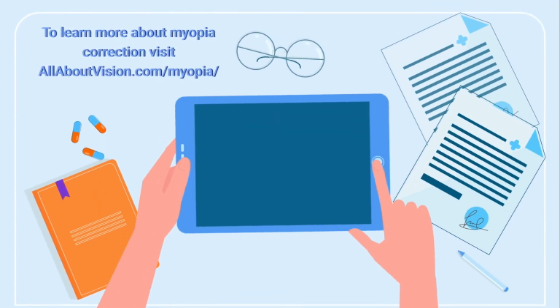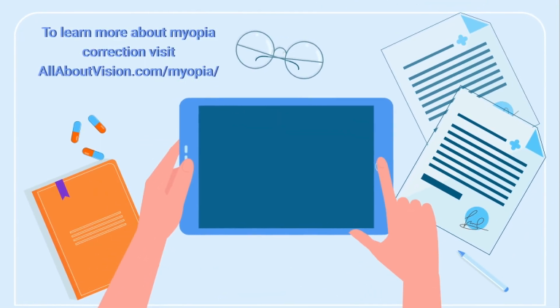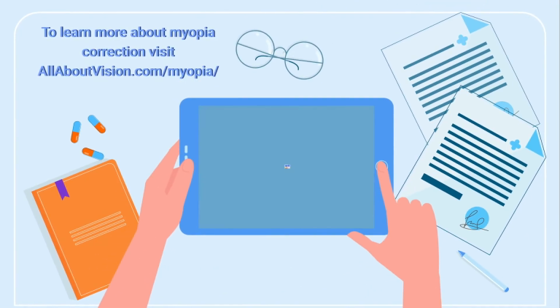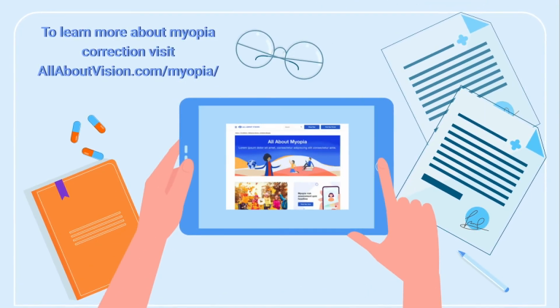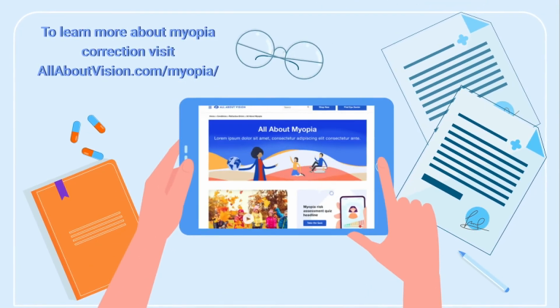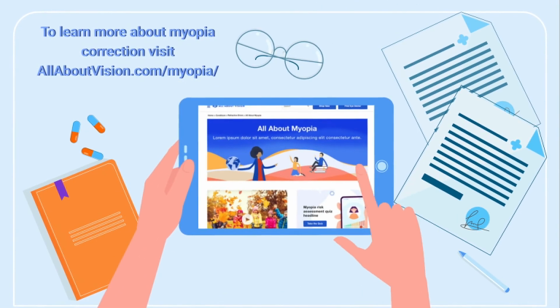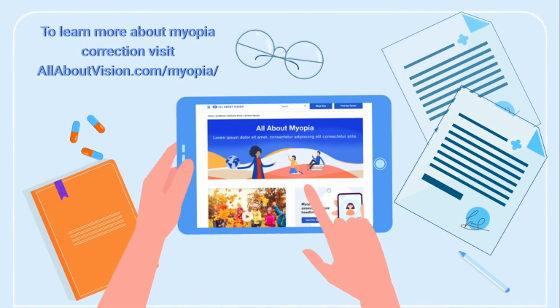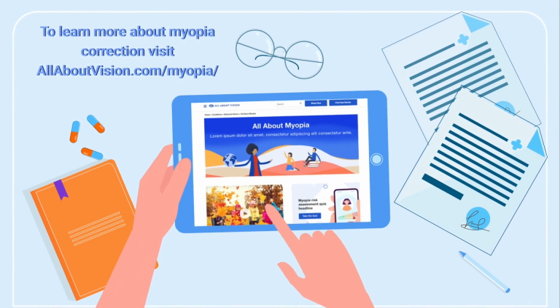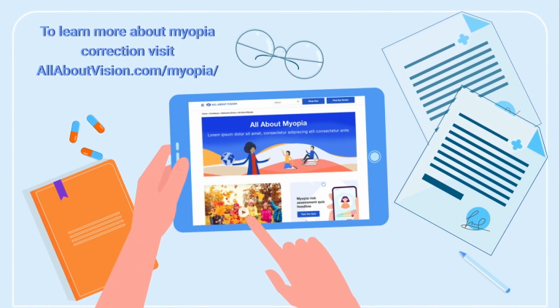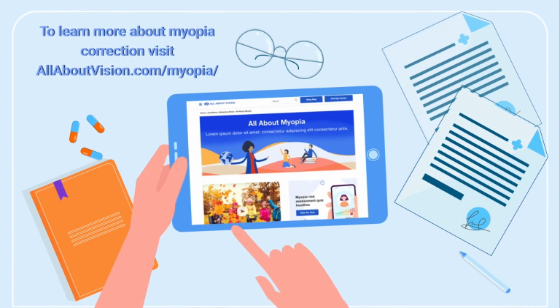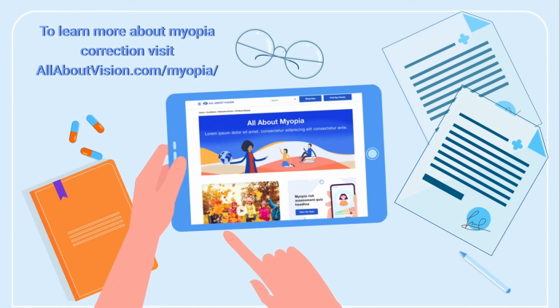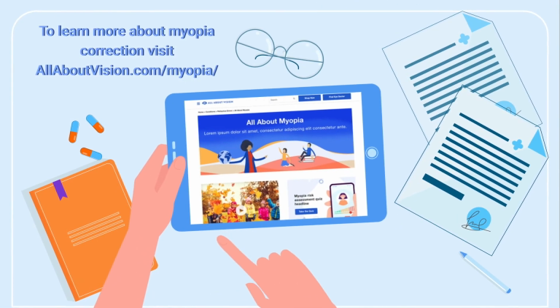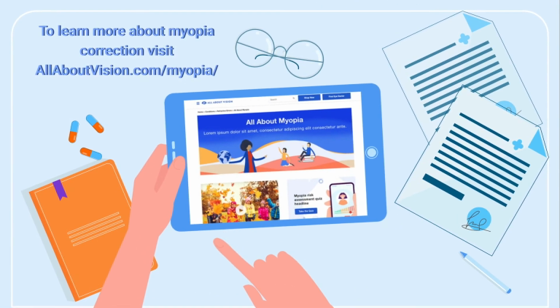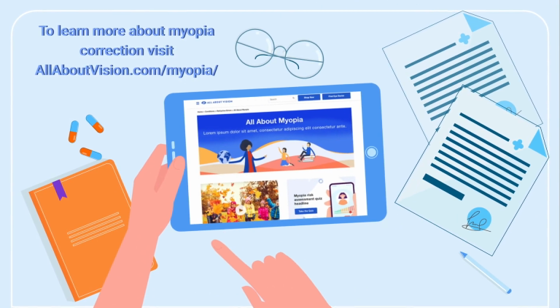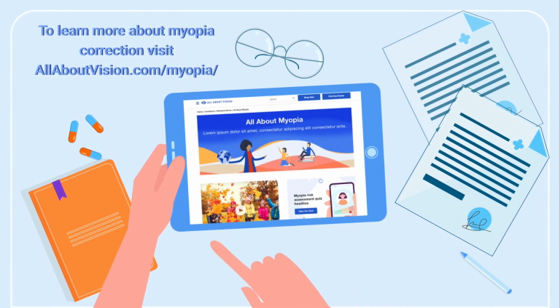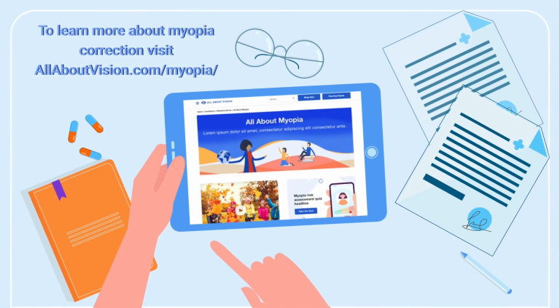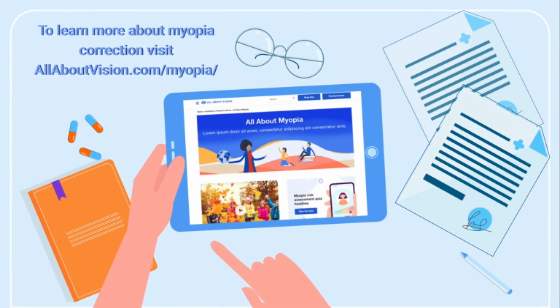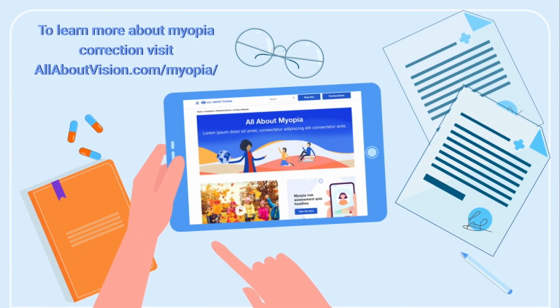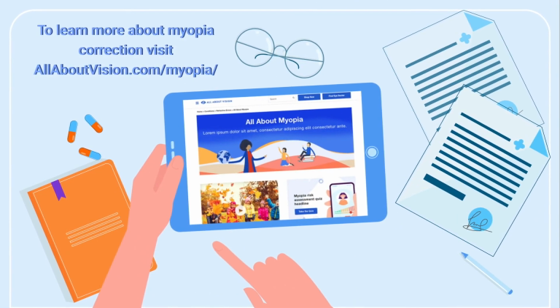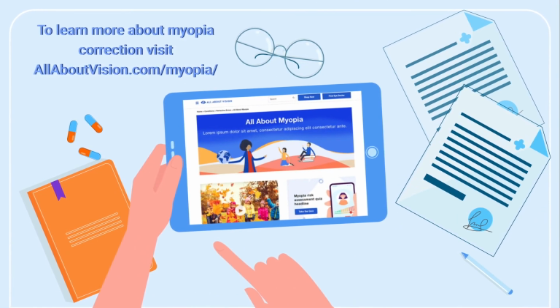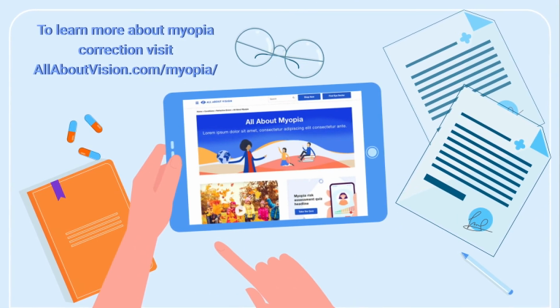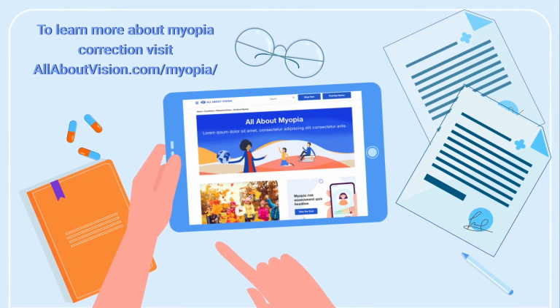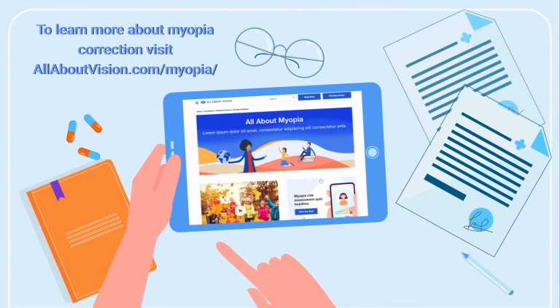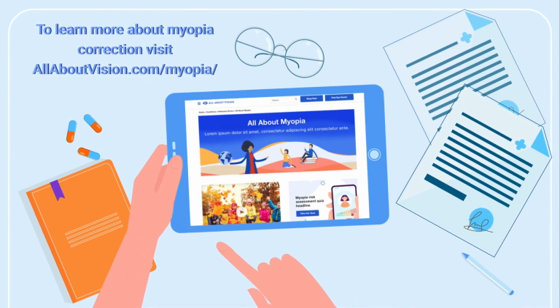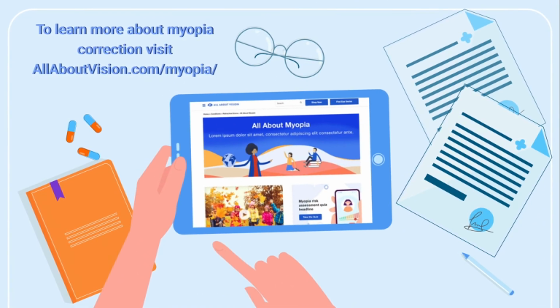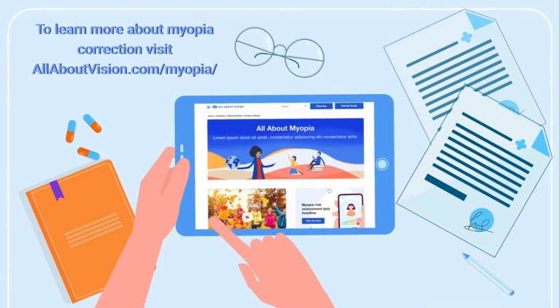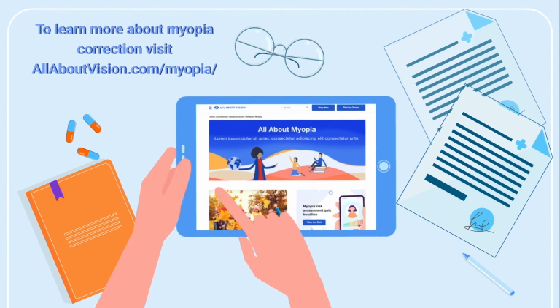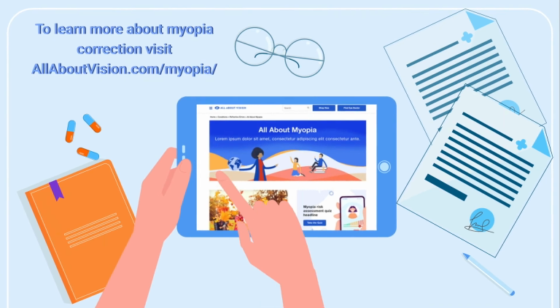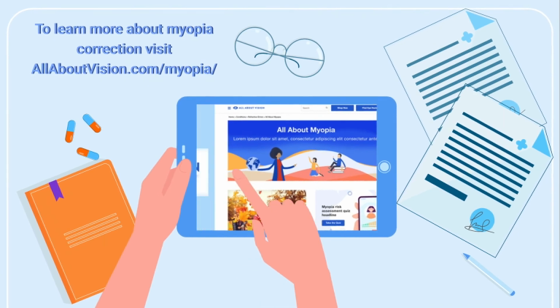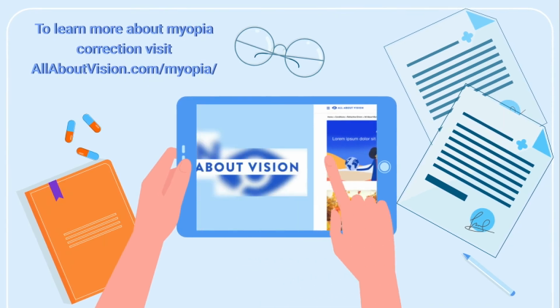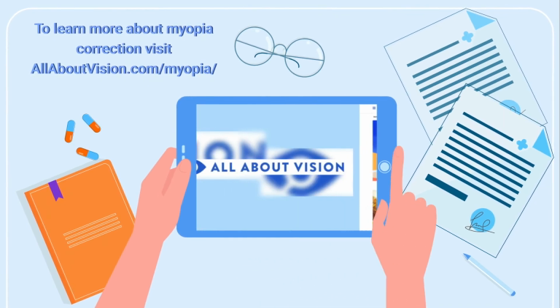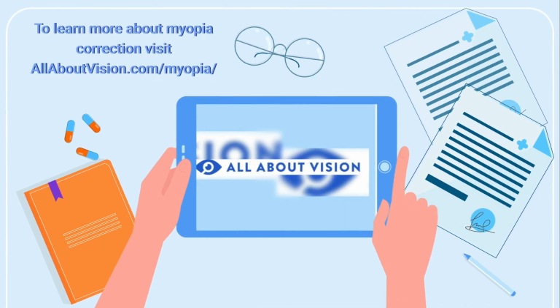To learn more about myopia correction, visit allaboutvision.com/myopia.